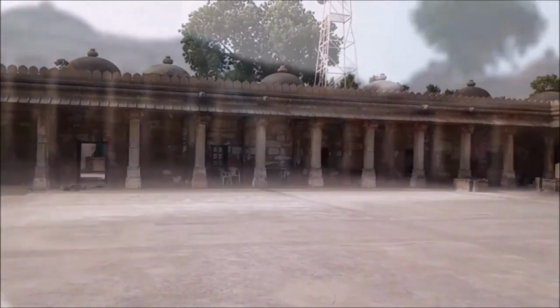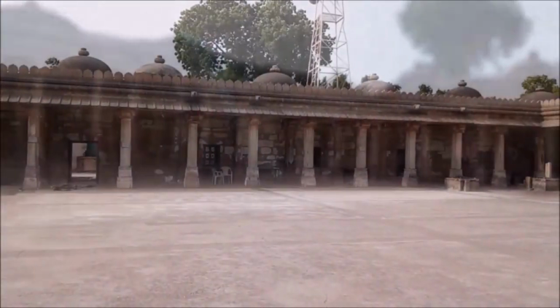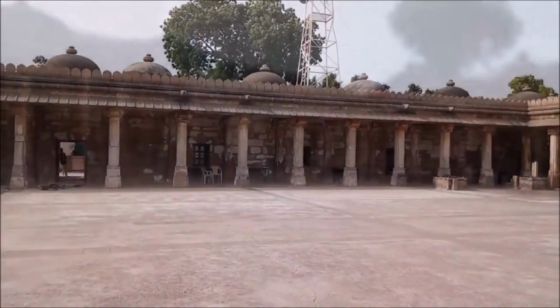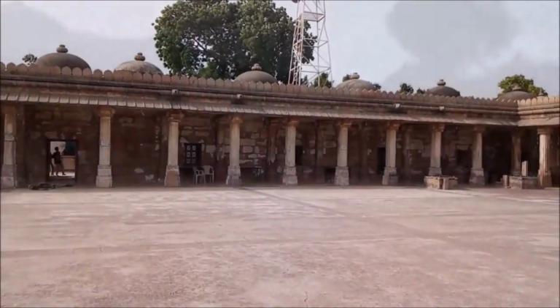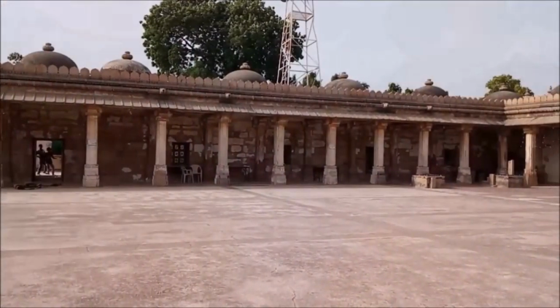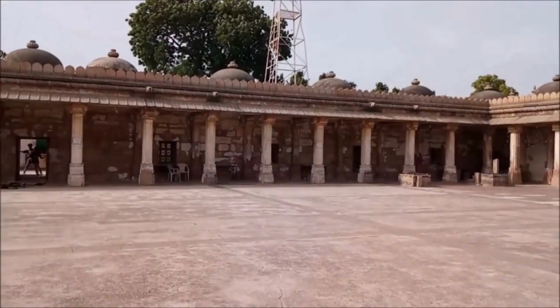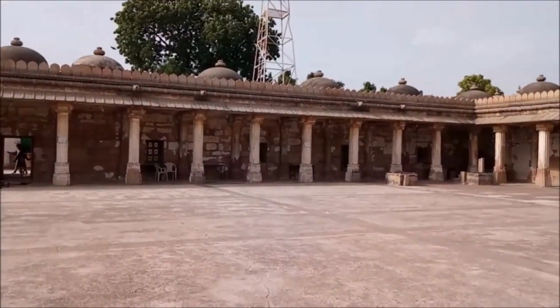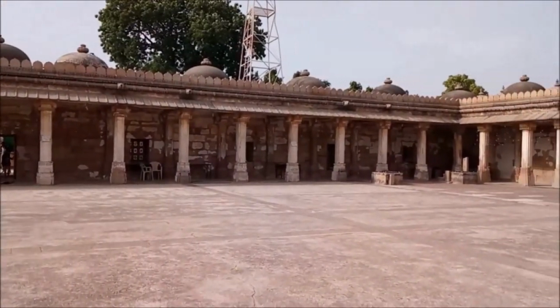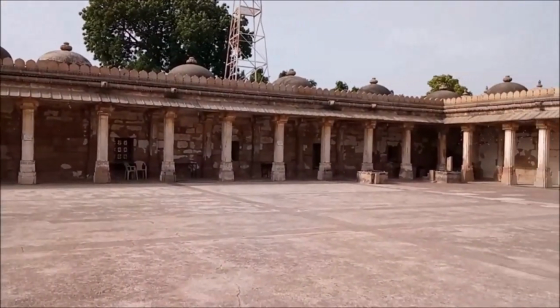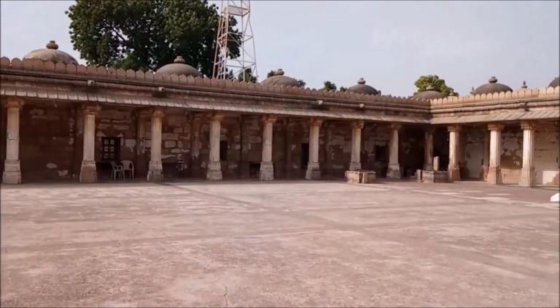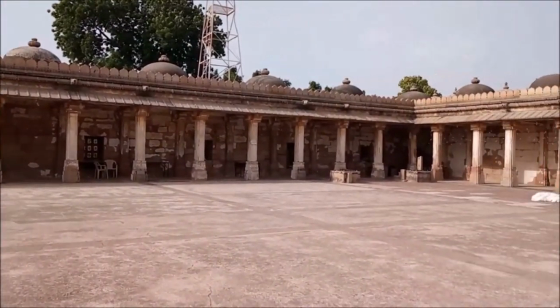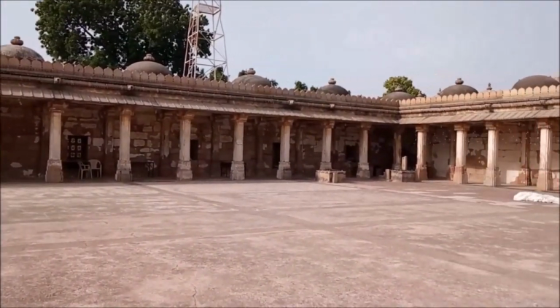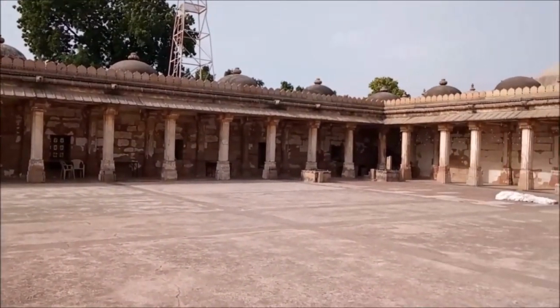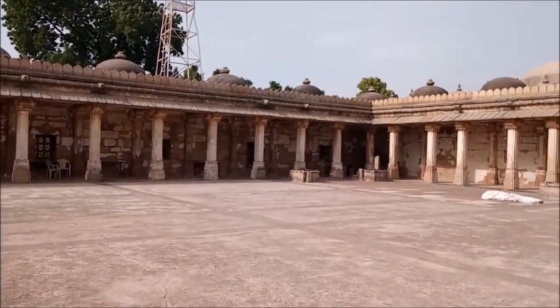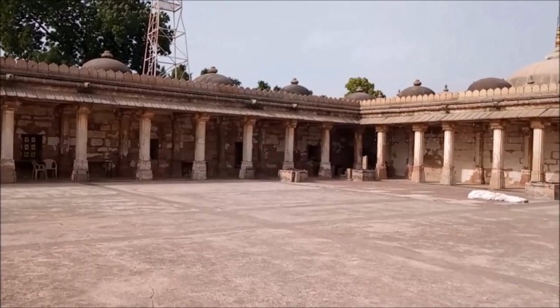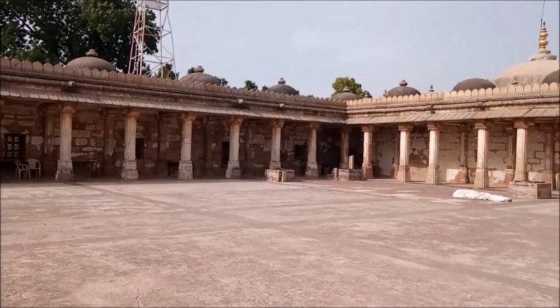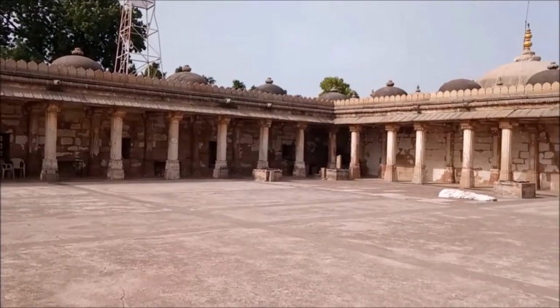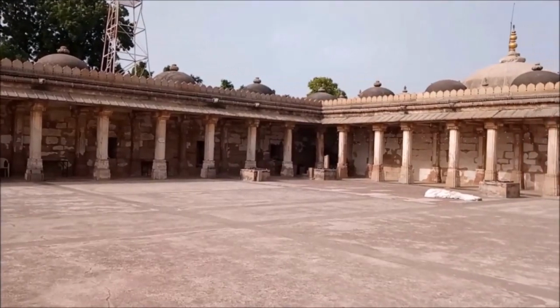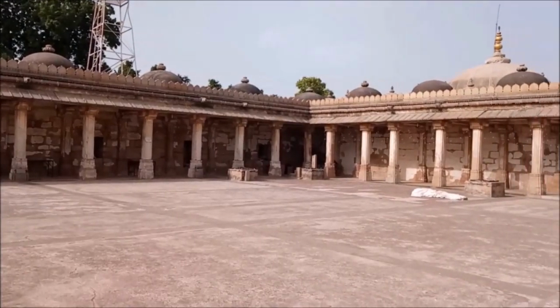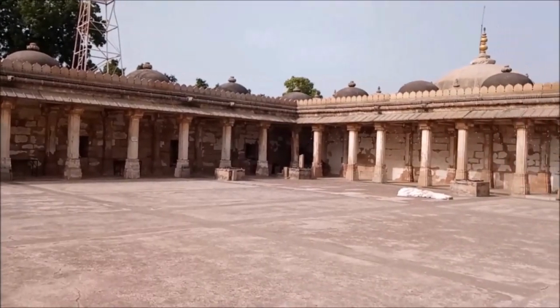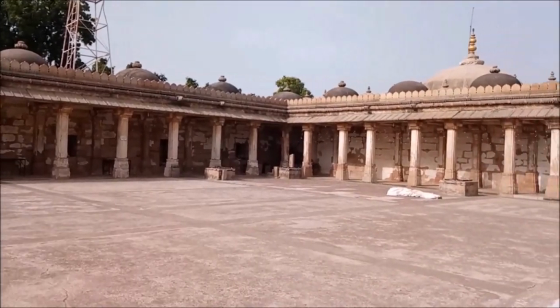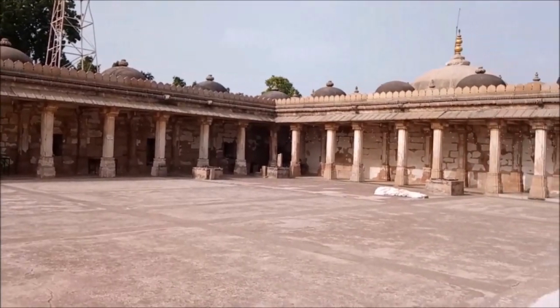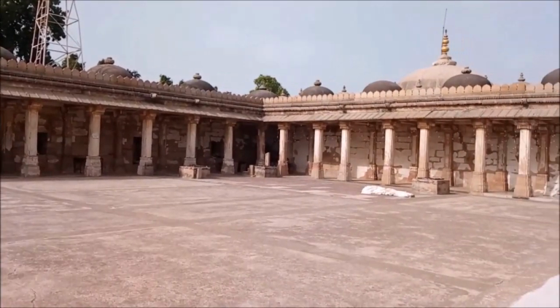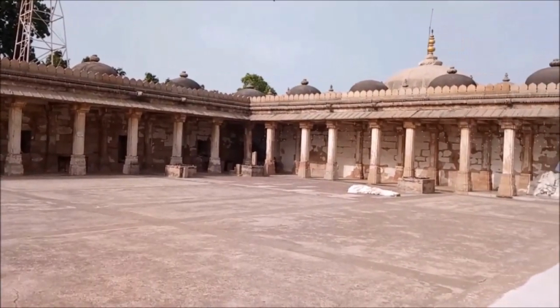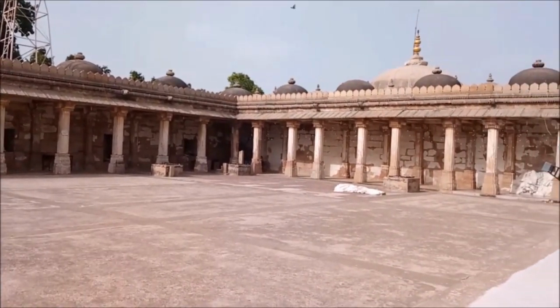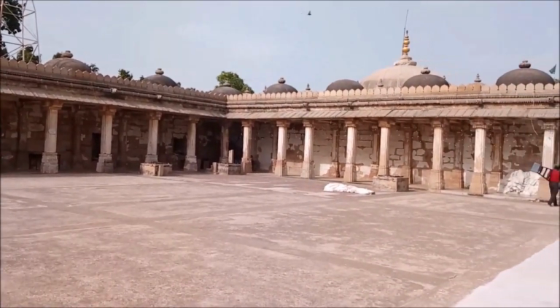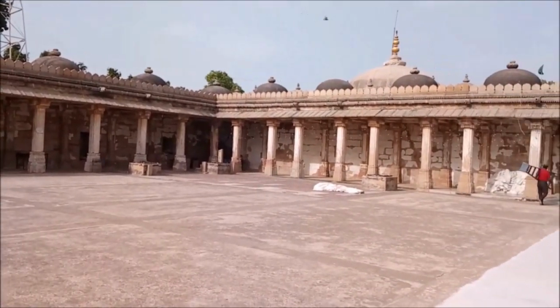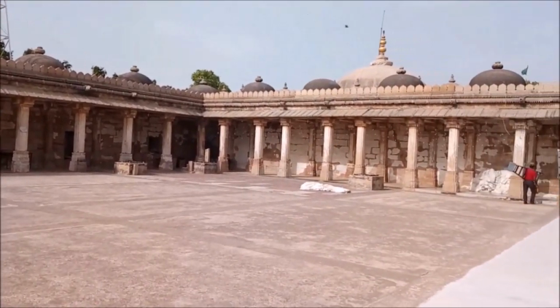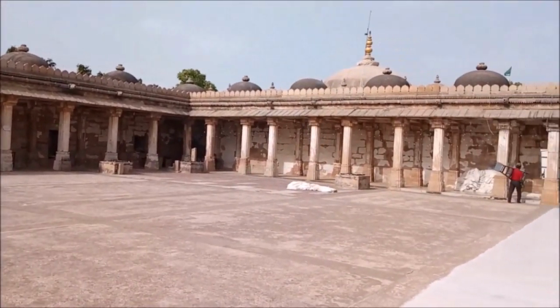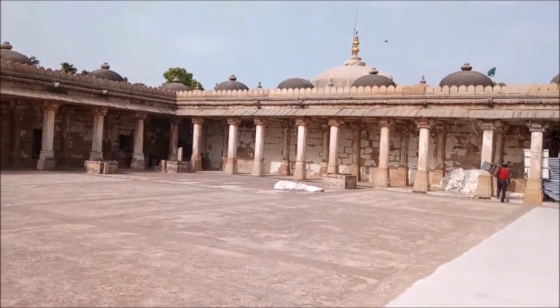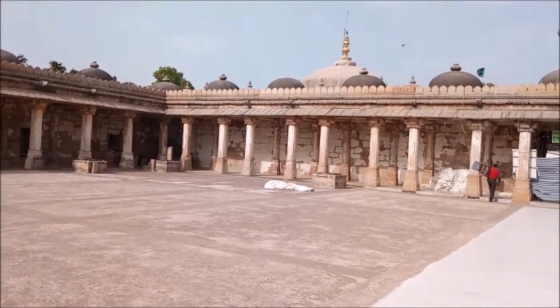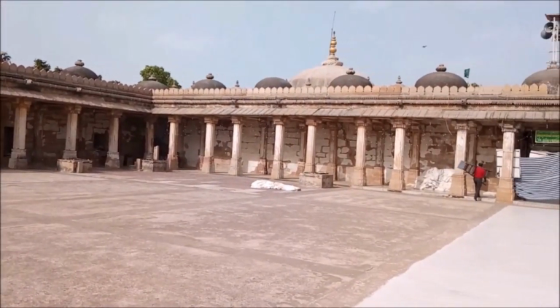Here, especially in the month of Ramzan, daily prayers happen with enchanting decoration.